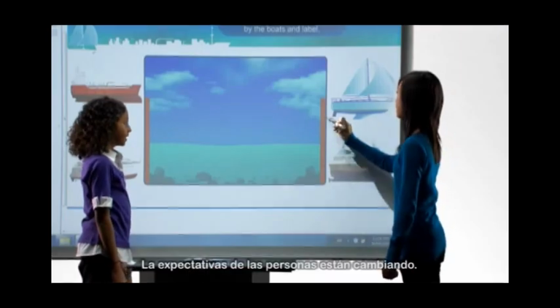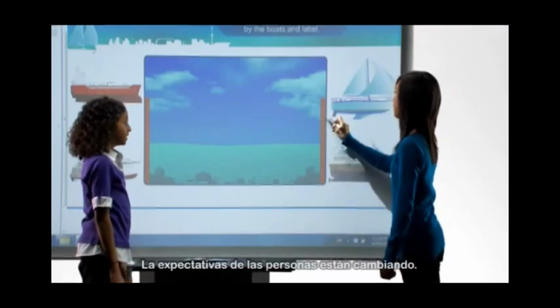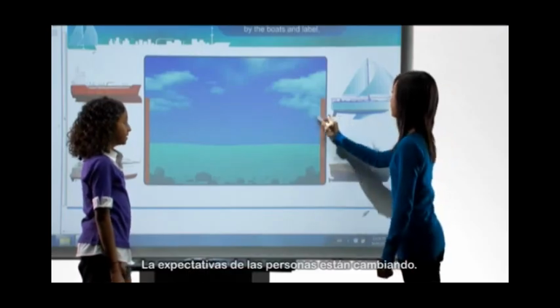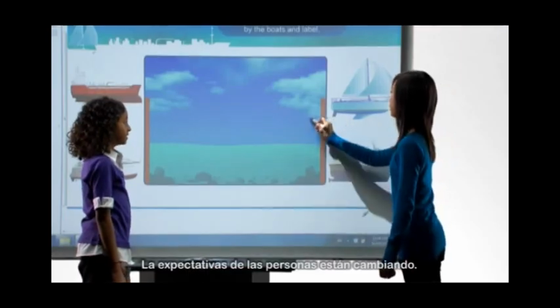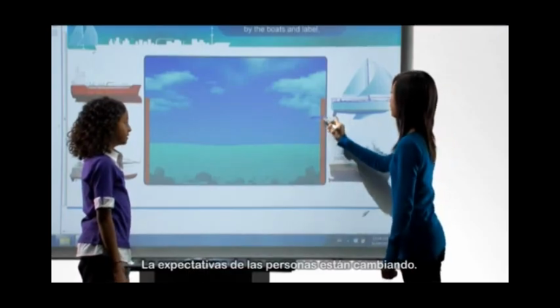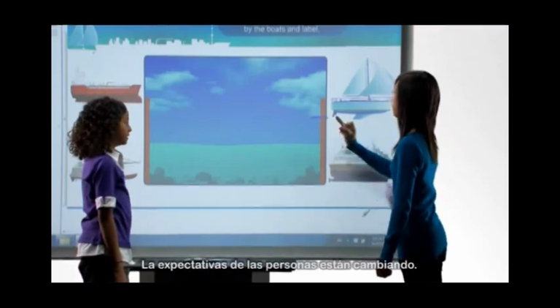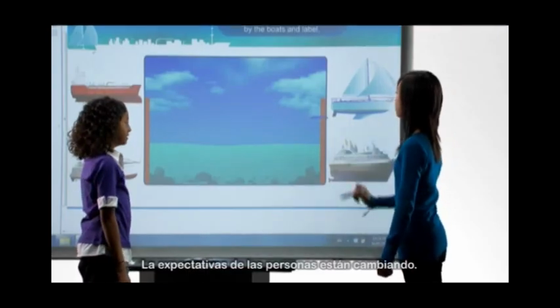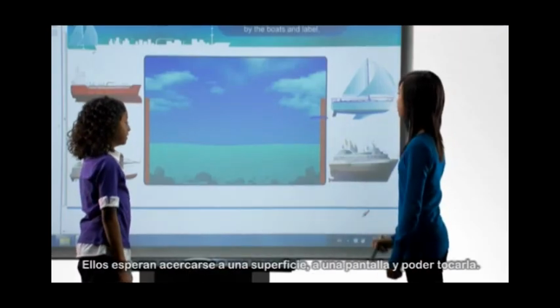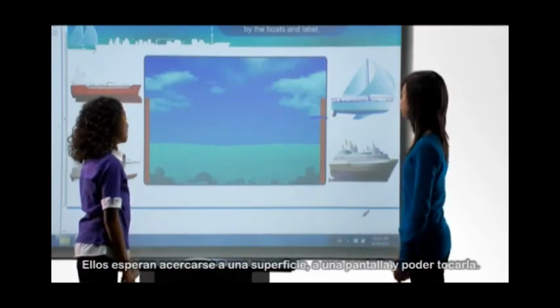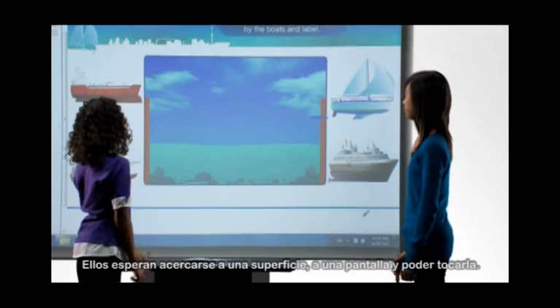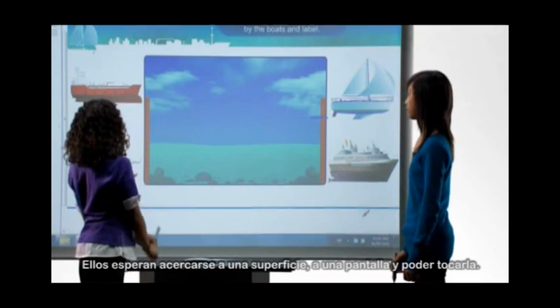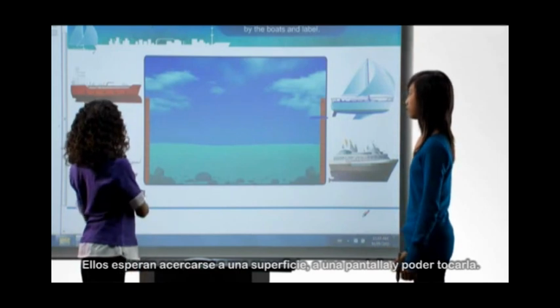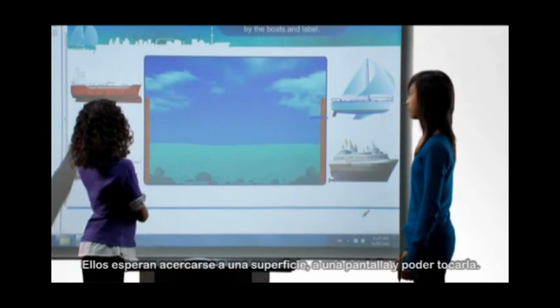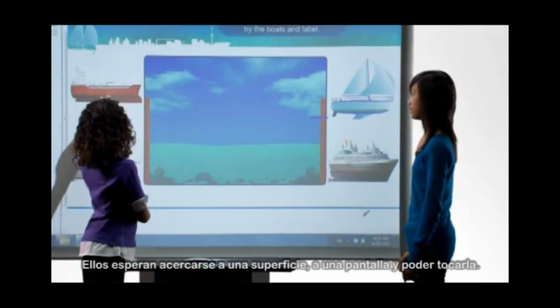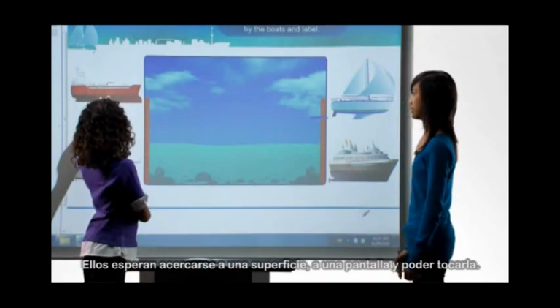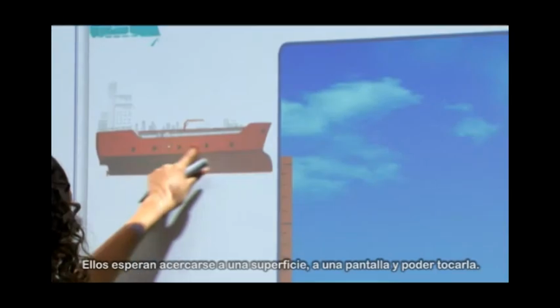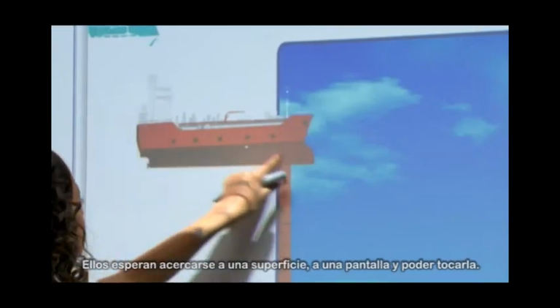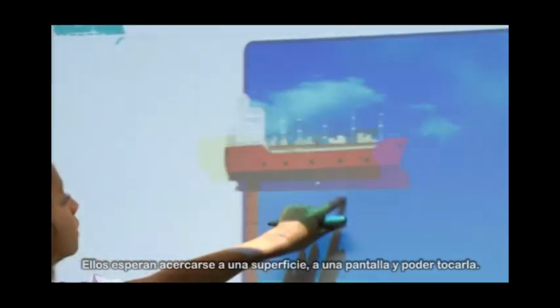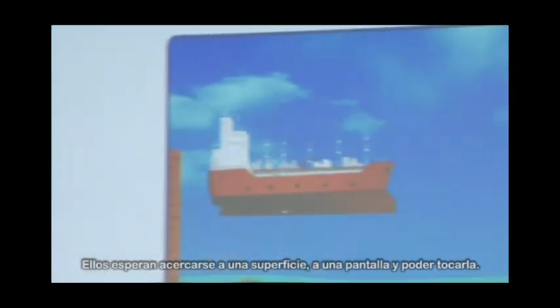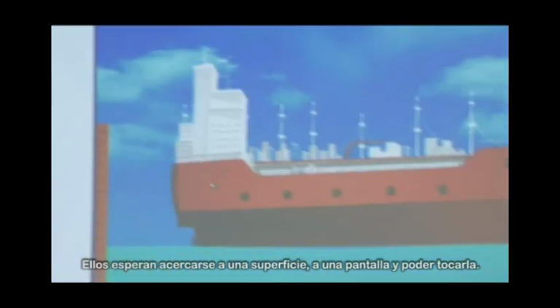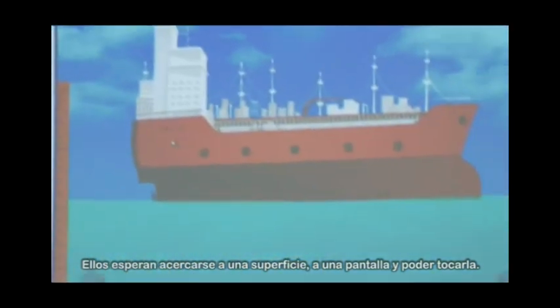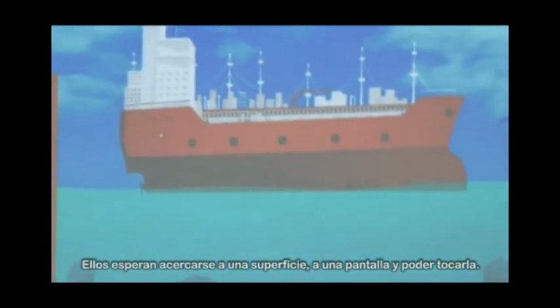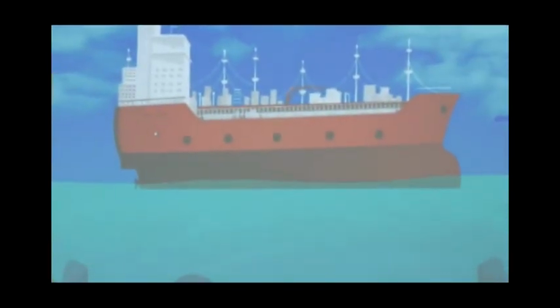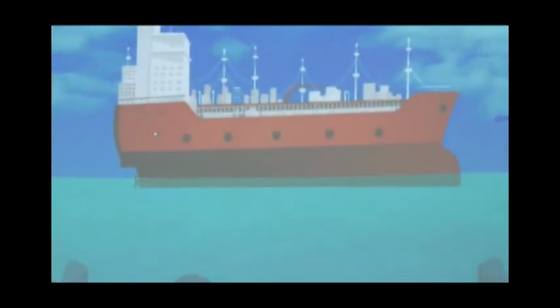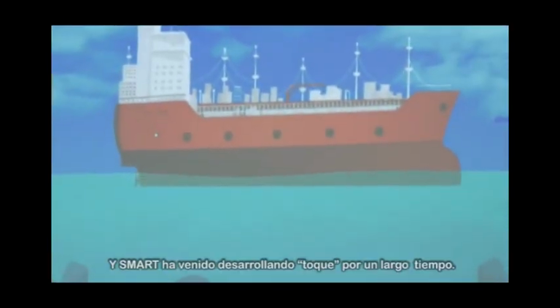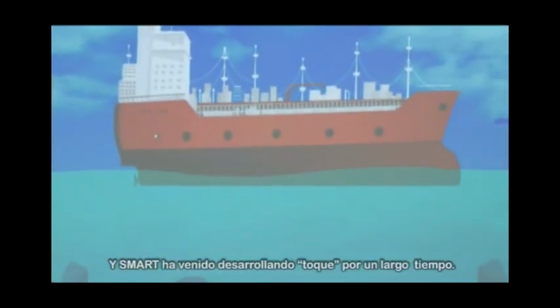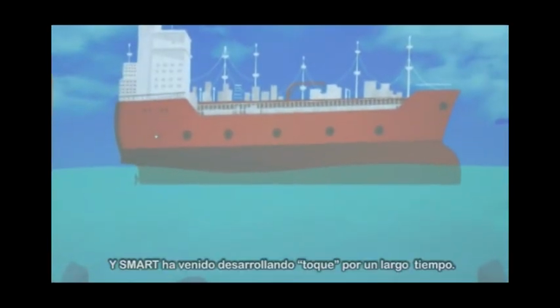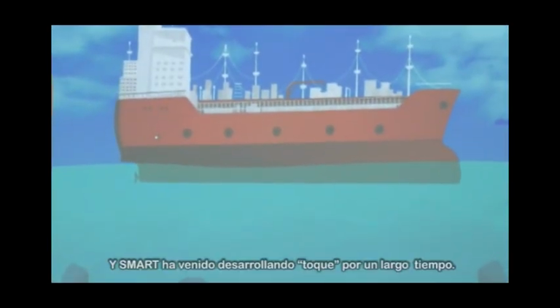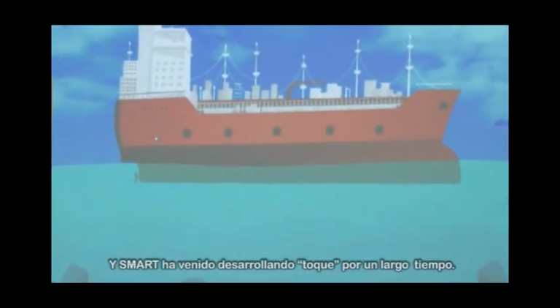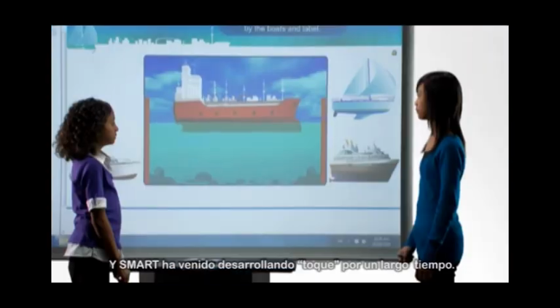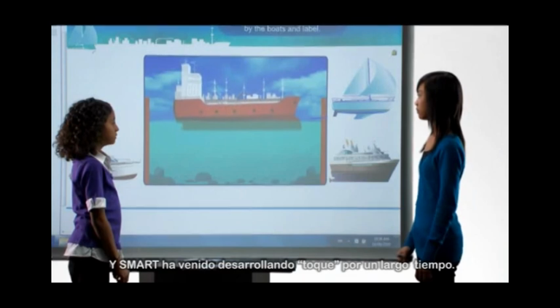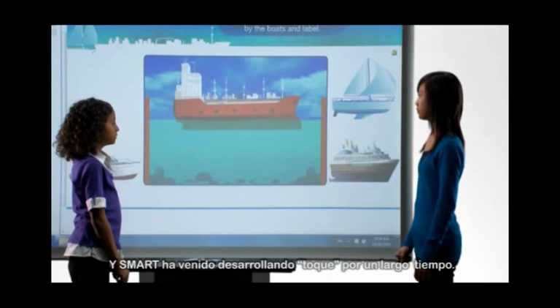People's expectations are changing. They expect to walk up to a surface, to a display, and they expect to be able to touch it. Smart's been doing touch for a long time.